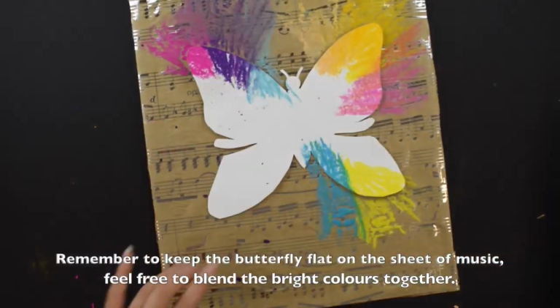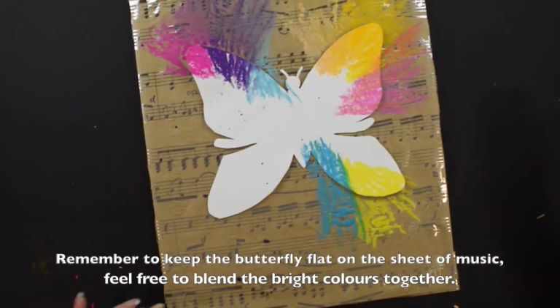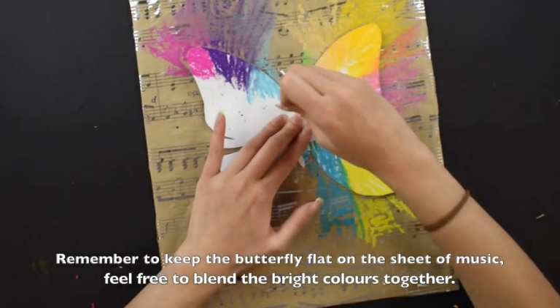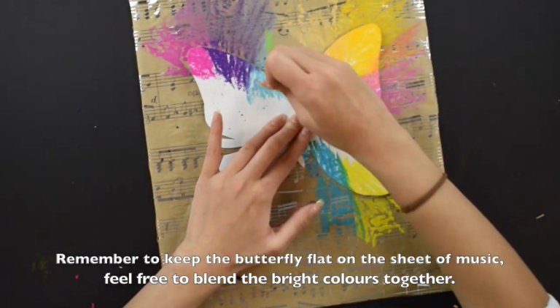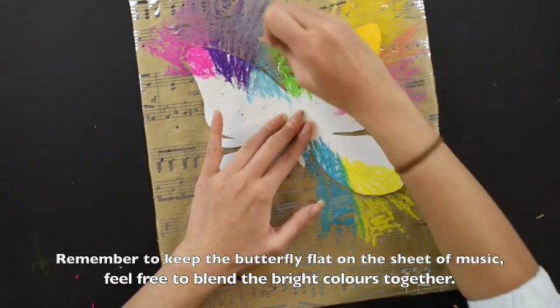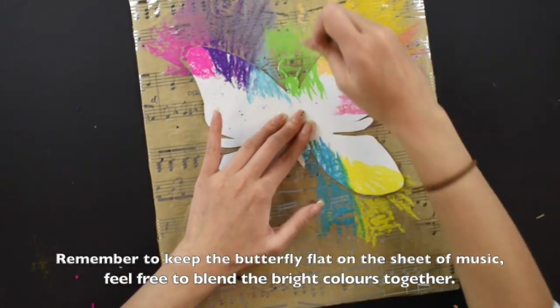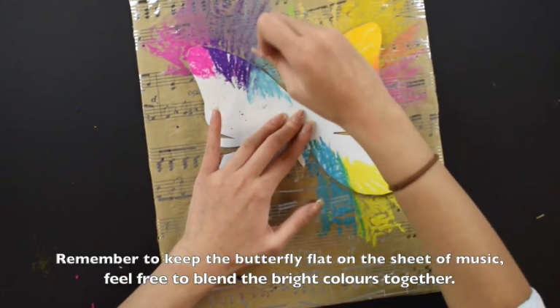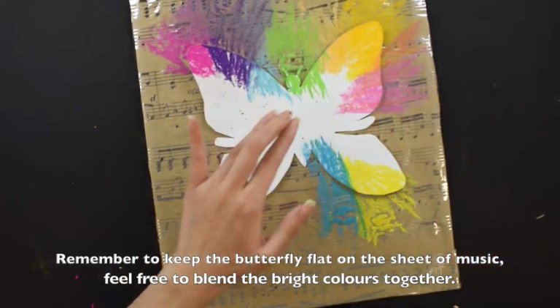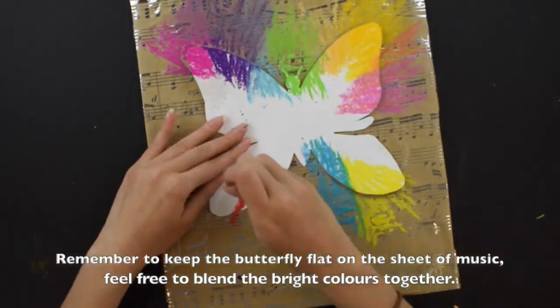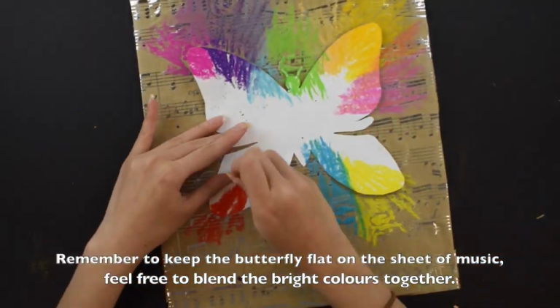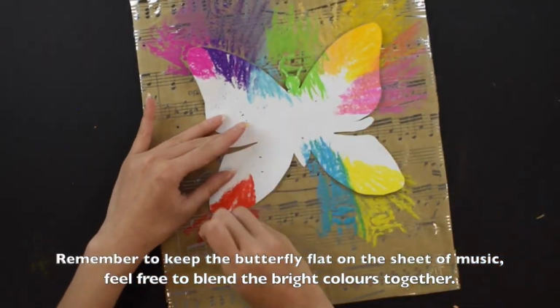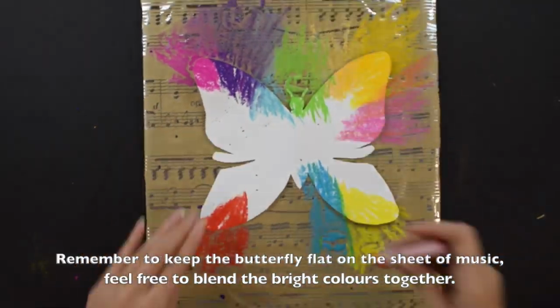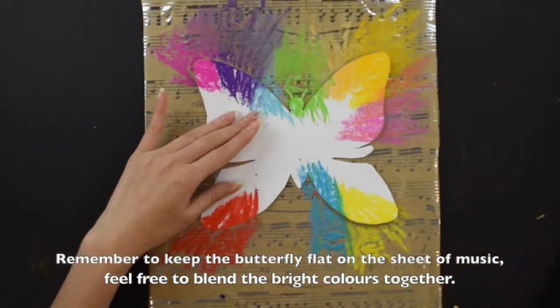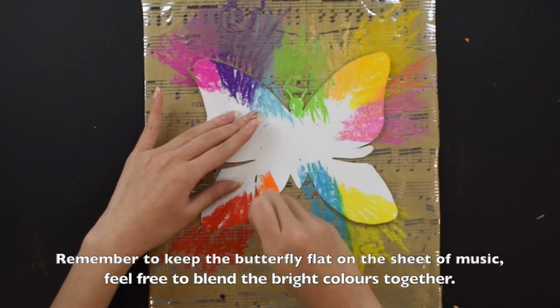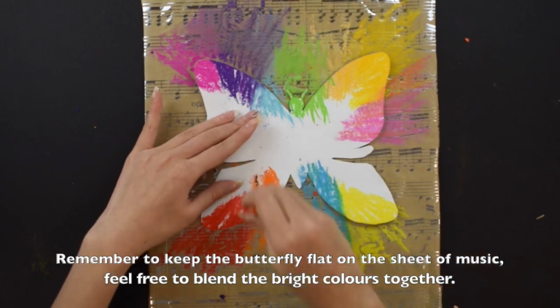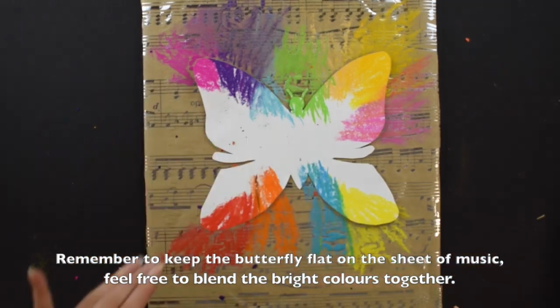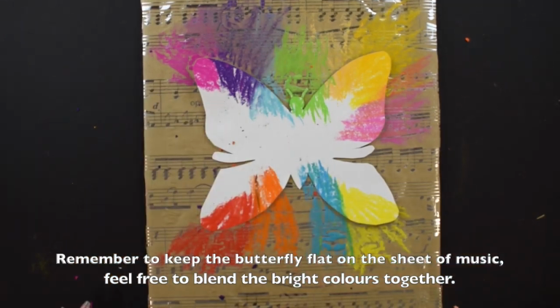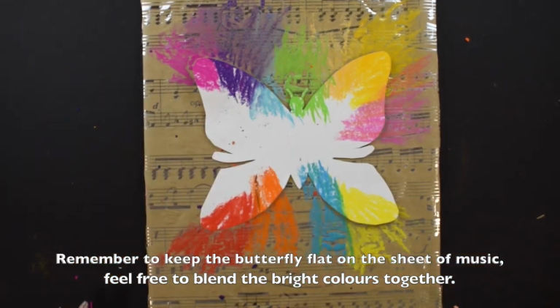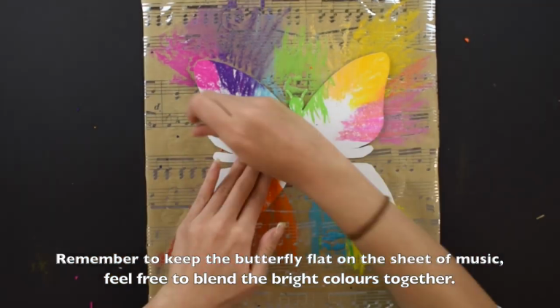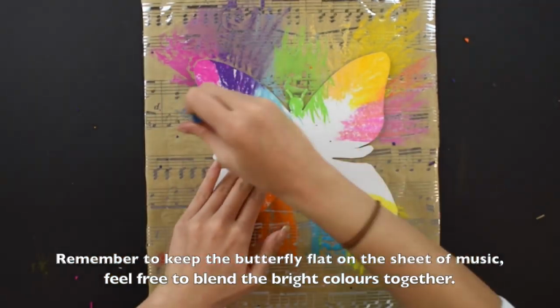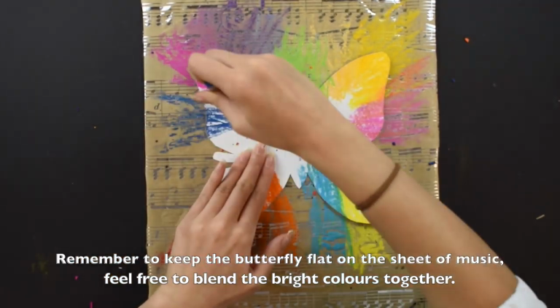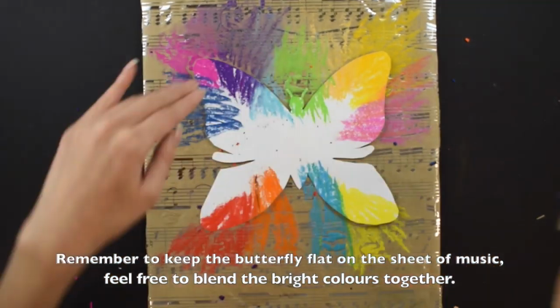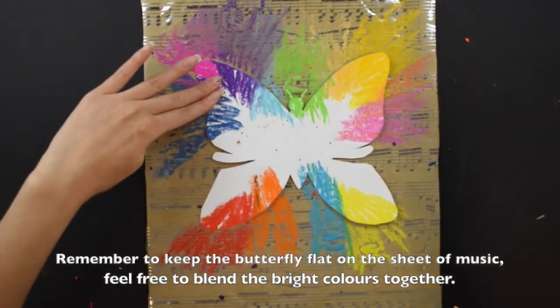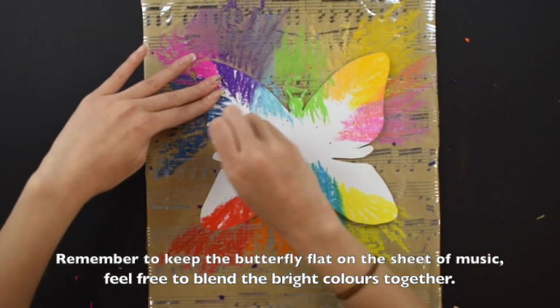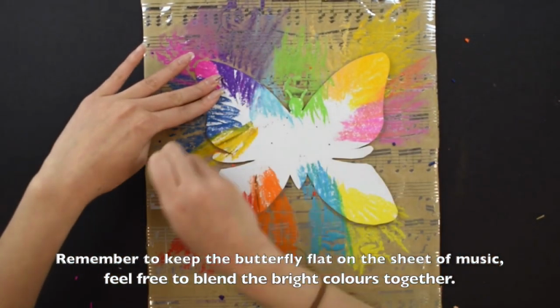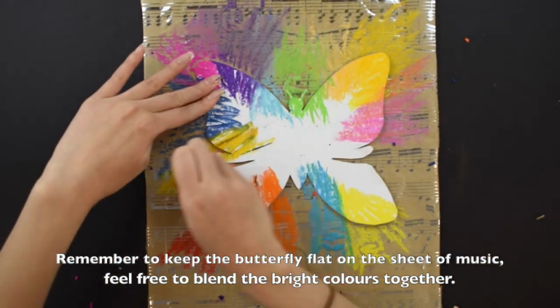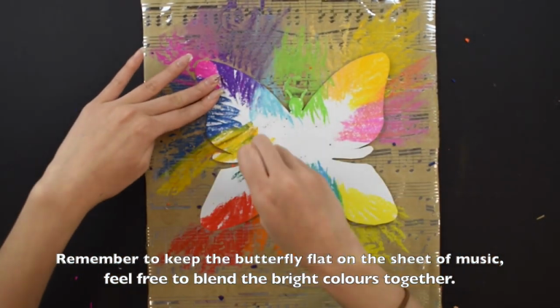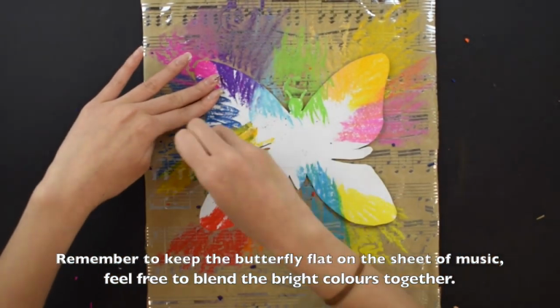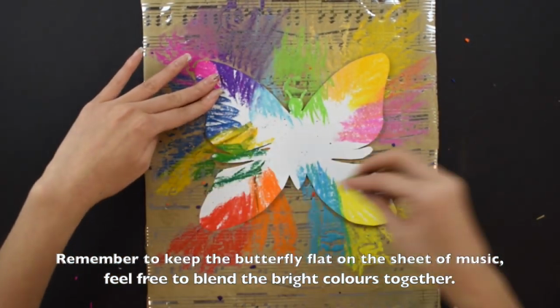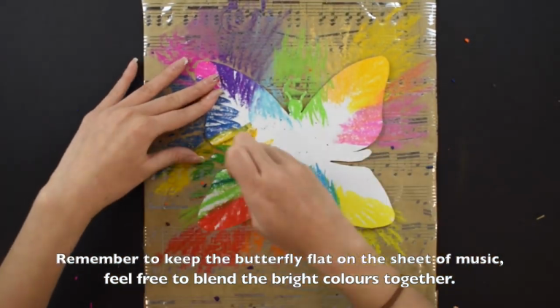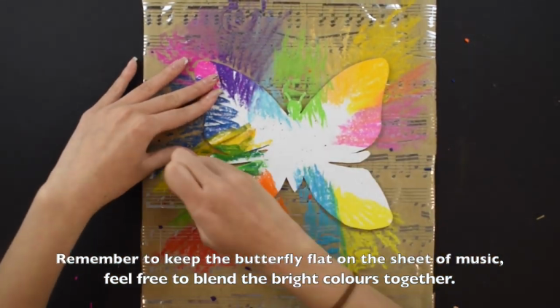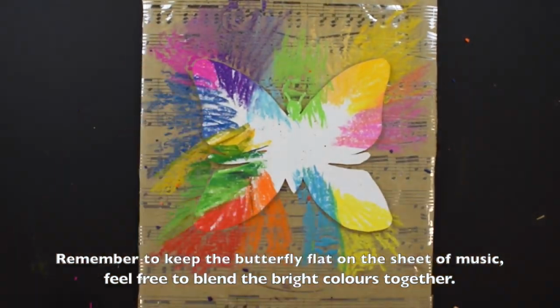Remember to keep the butterfly flat on the sheet of music. Also, feel free to blend the bright colors together.